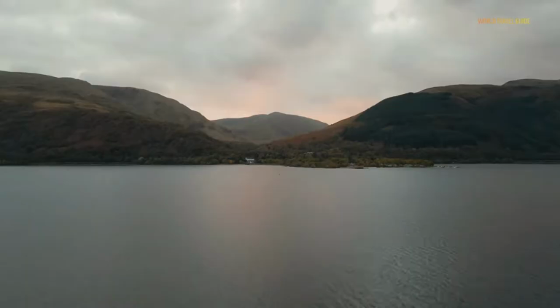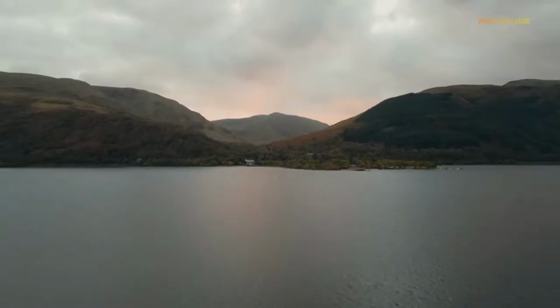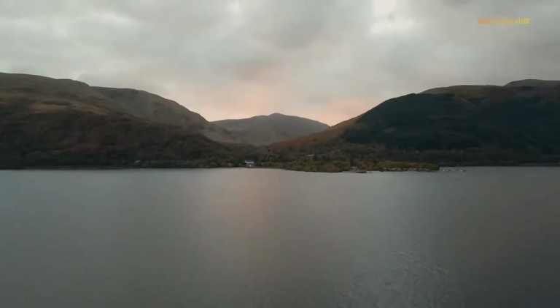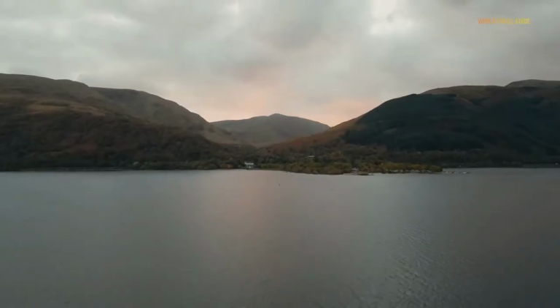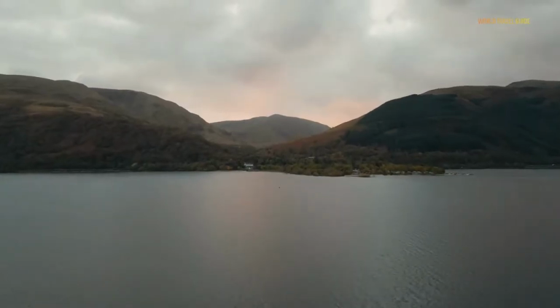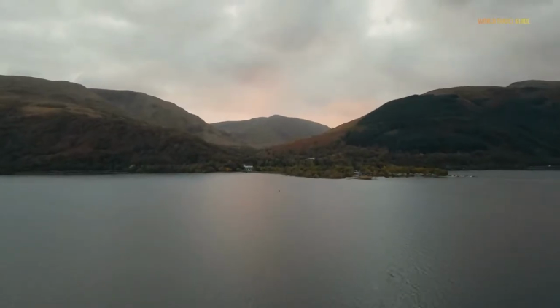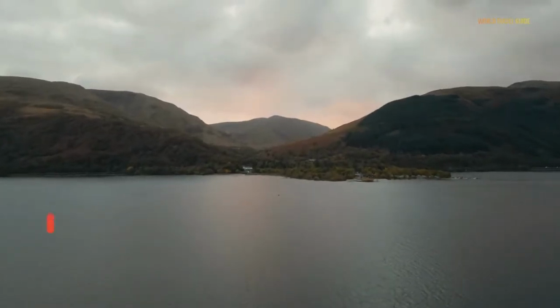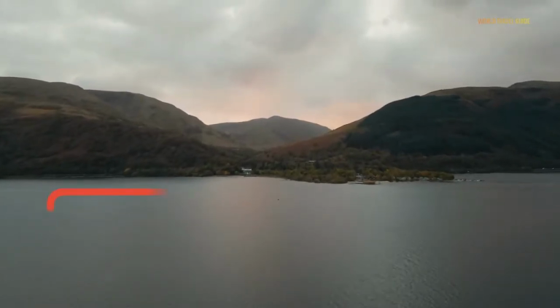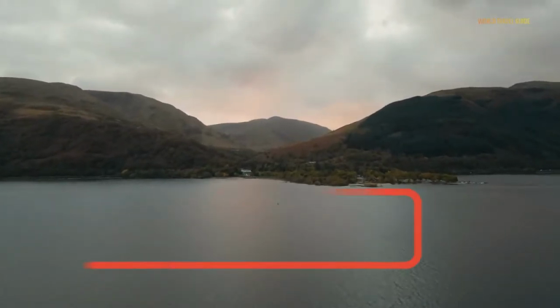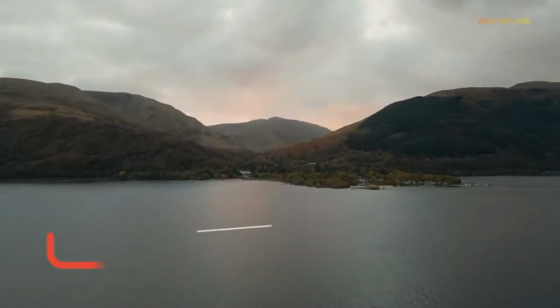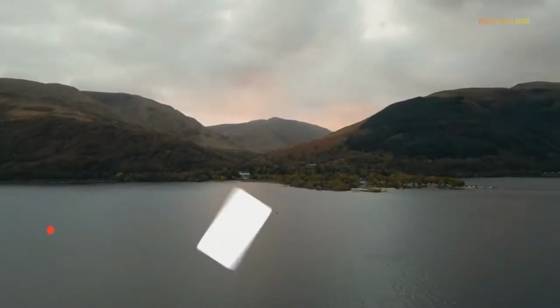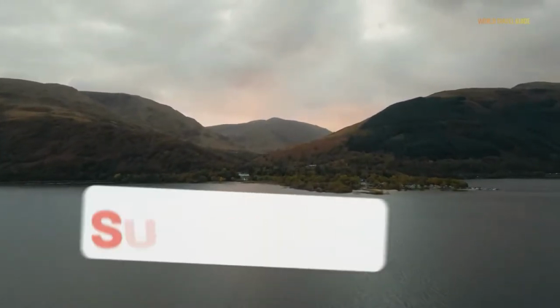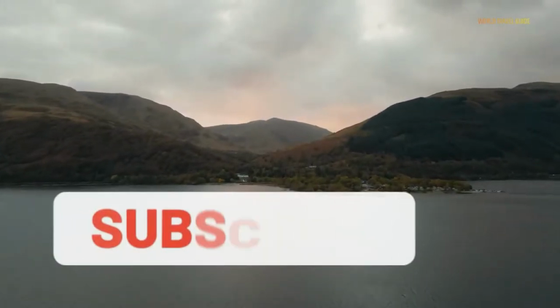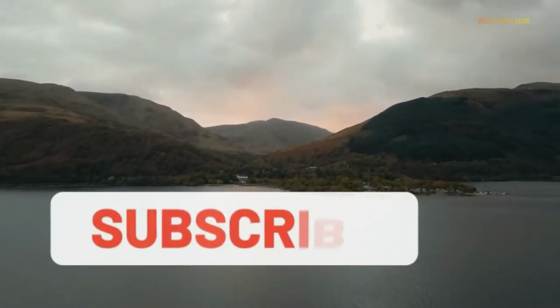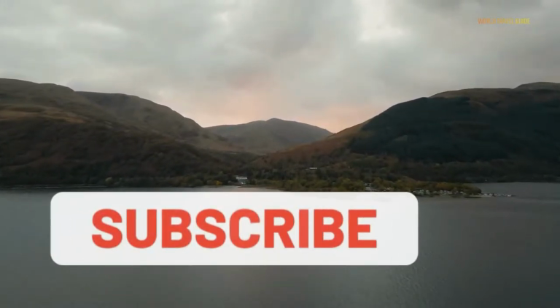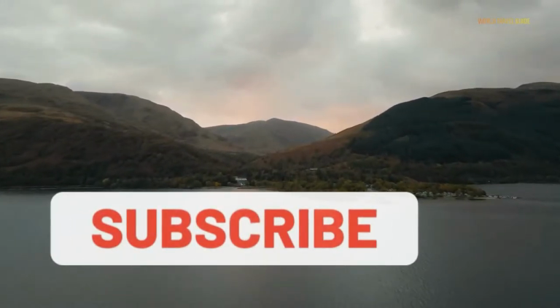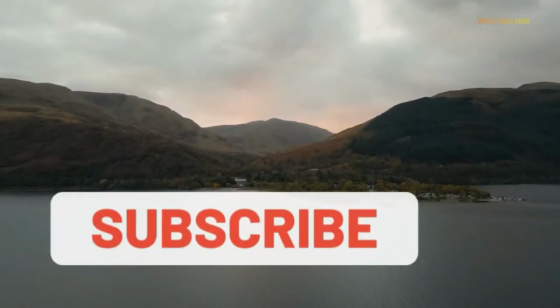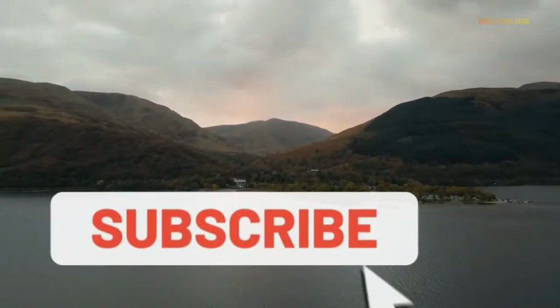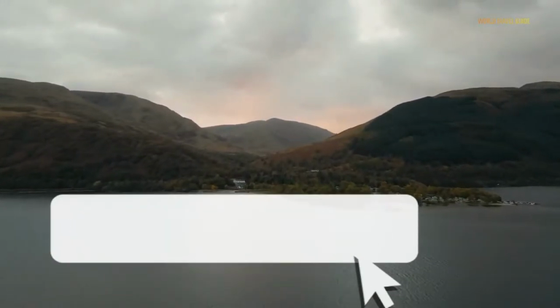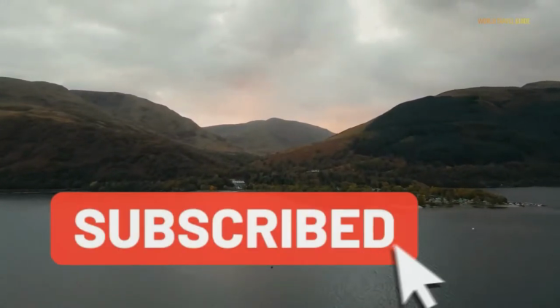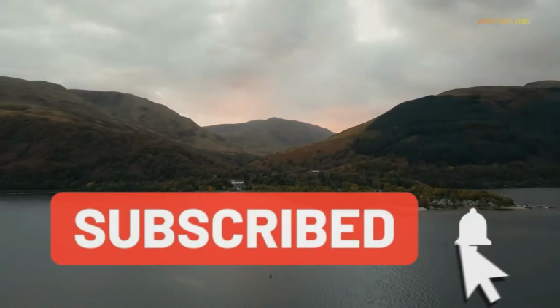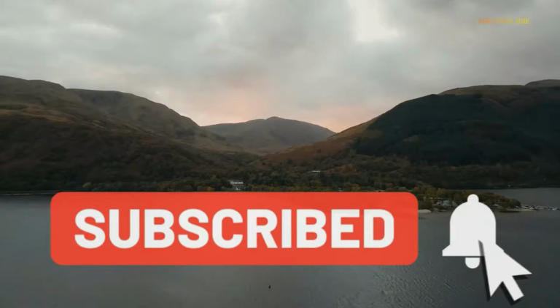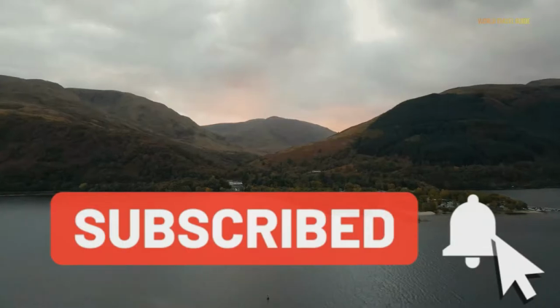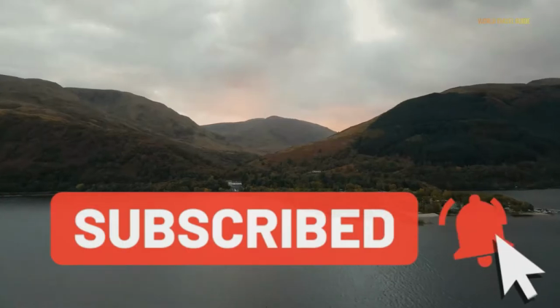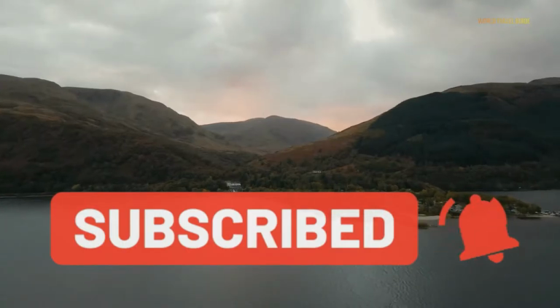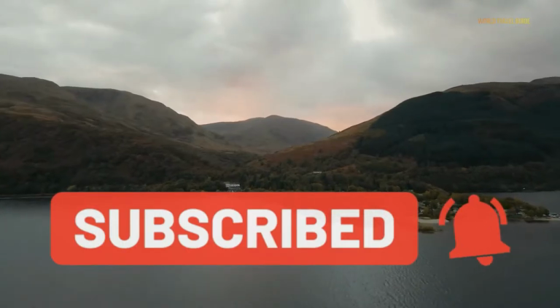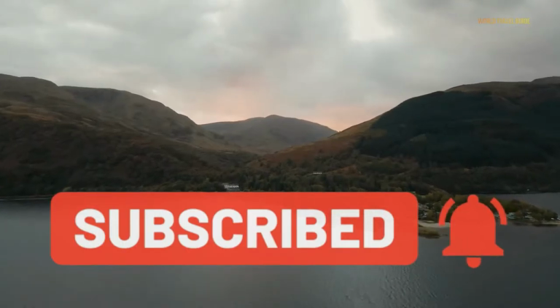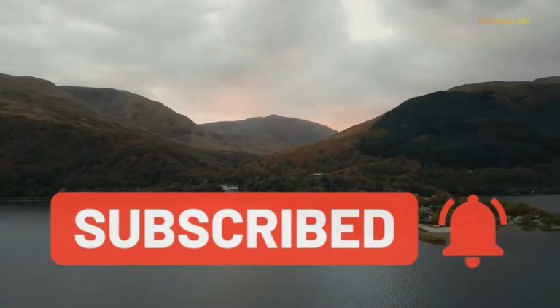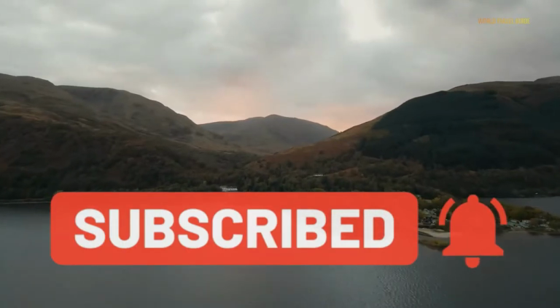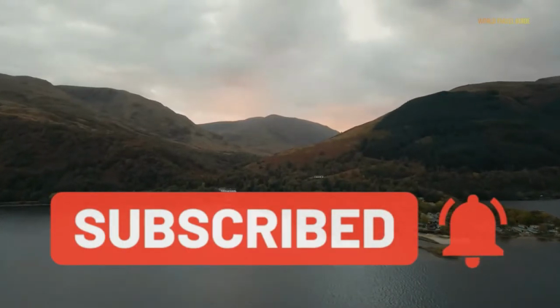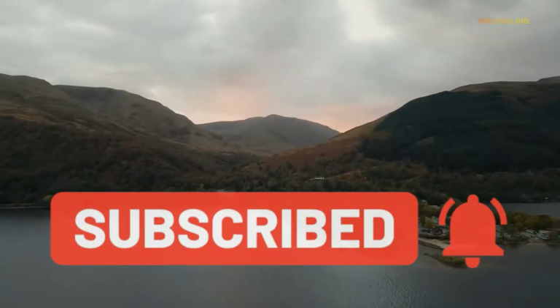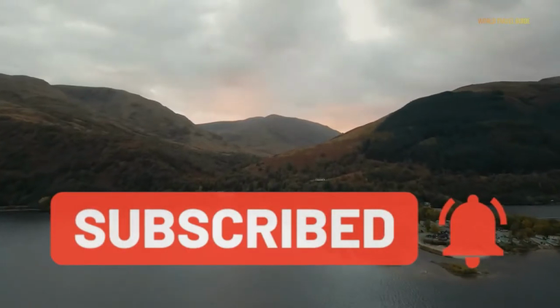Before we visit Scotland, don't forget to subscribe to World Travel Guide and ring the bell to get notified about the latest videos.